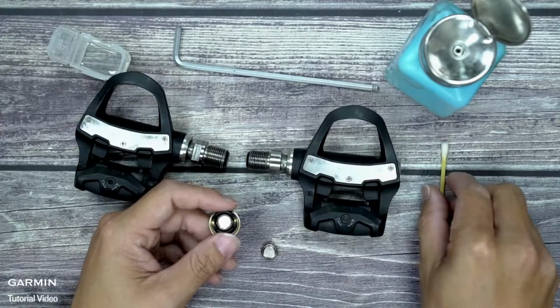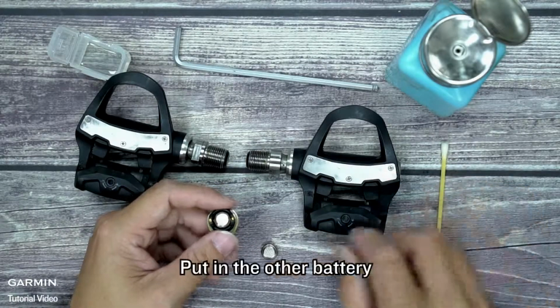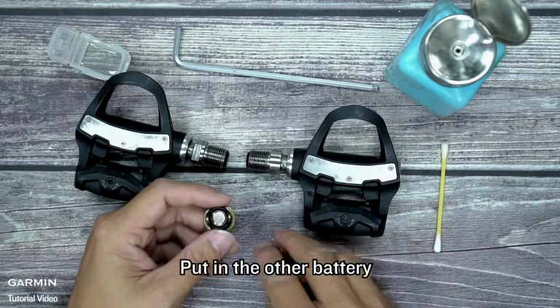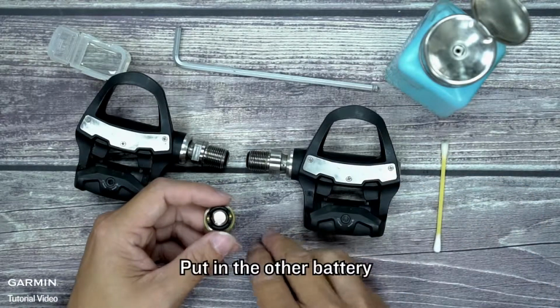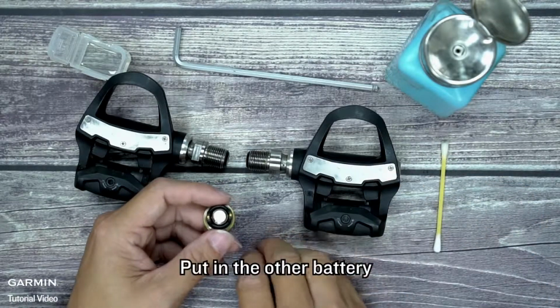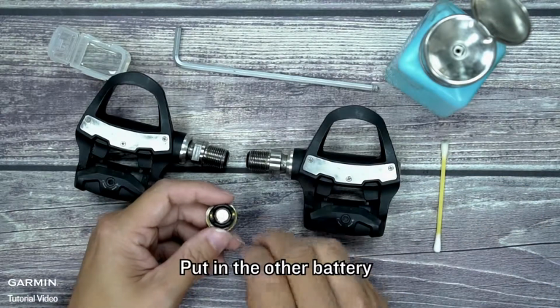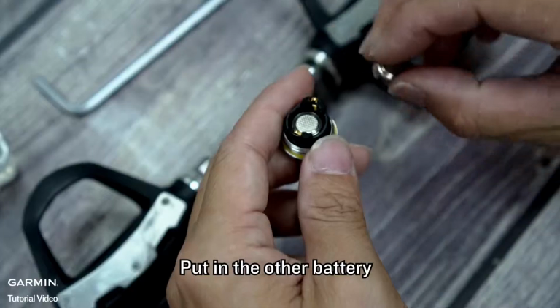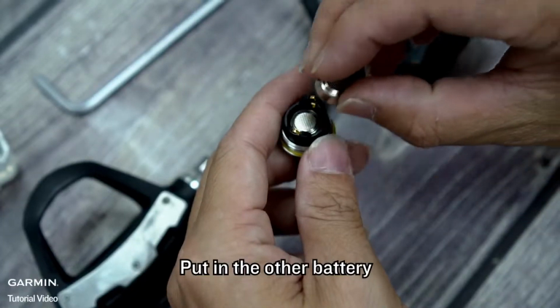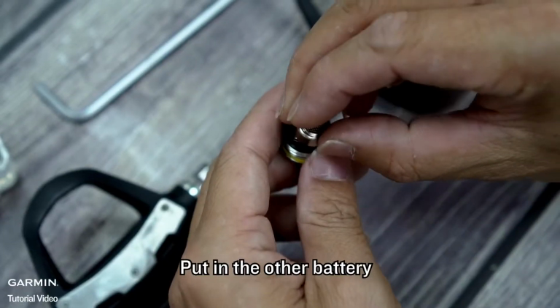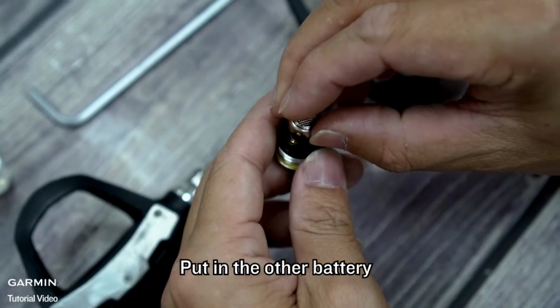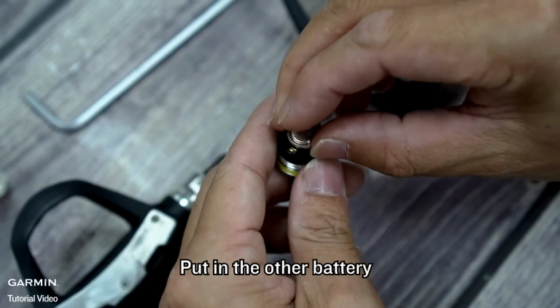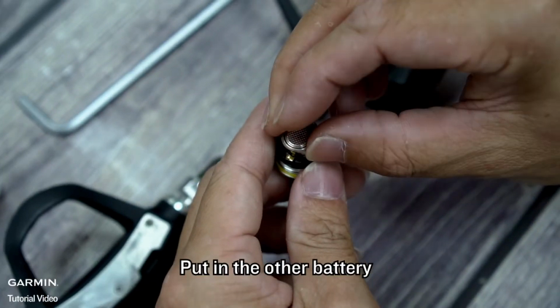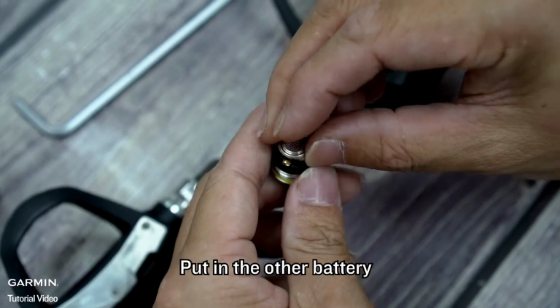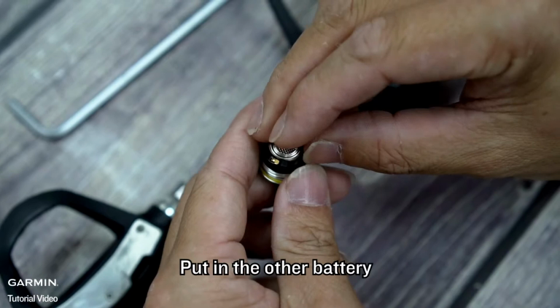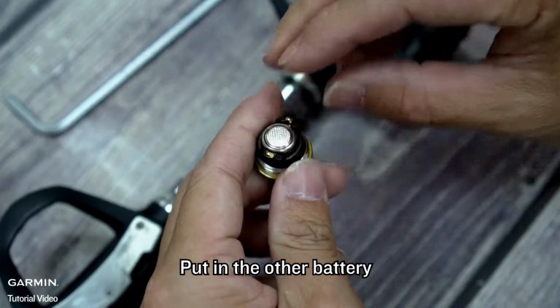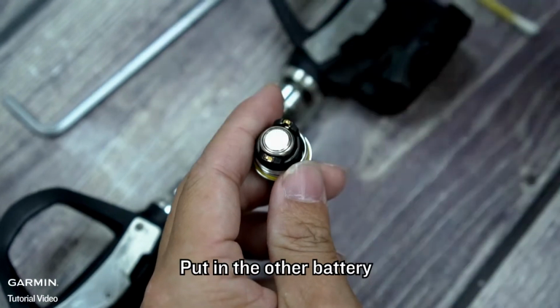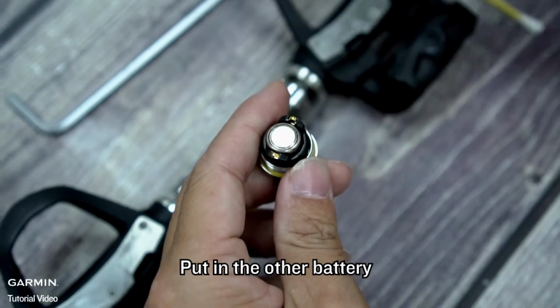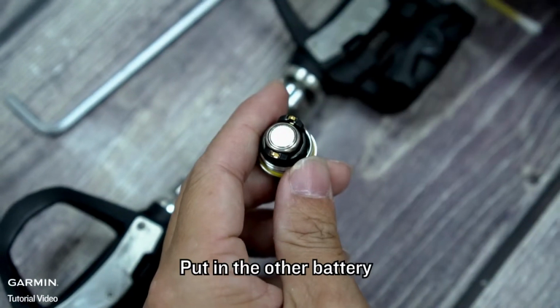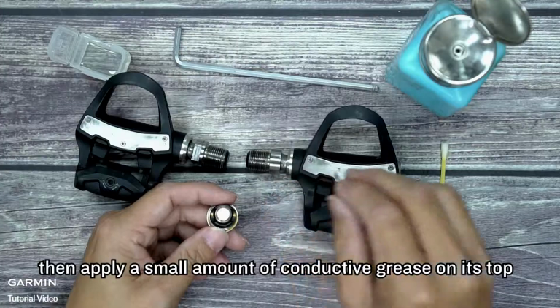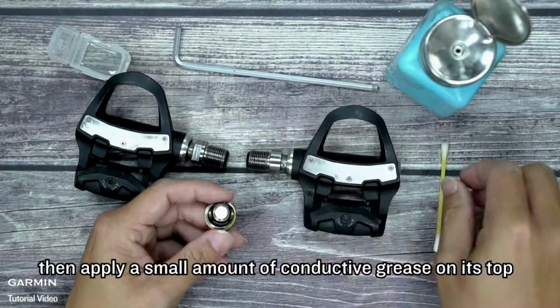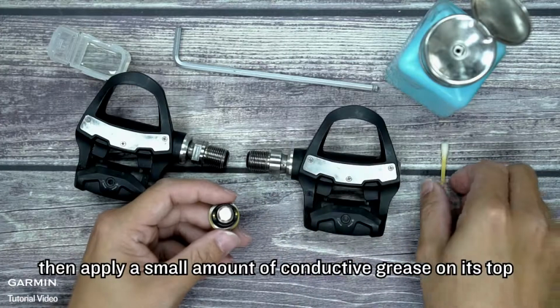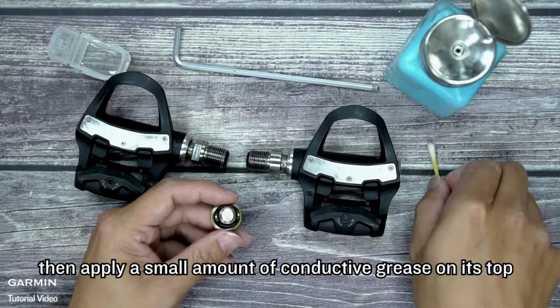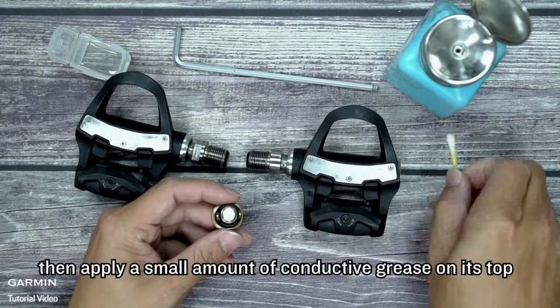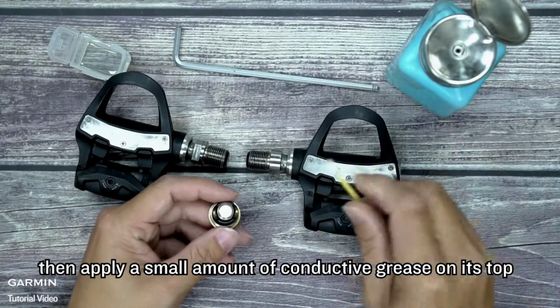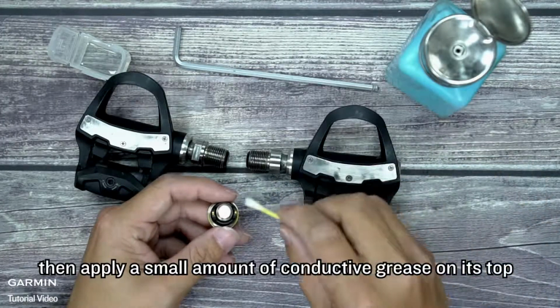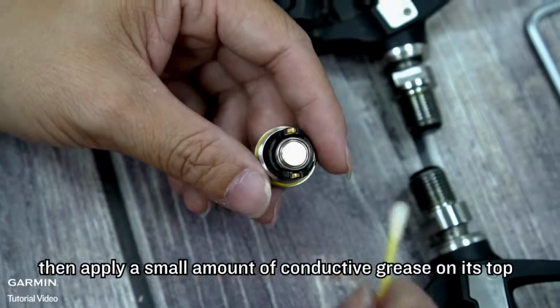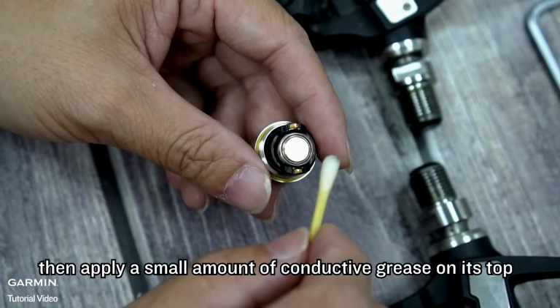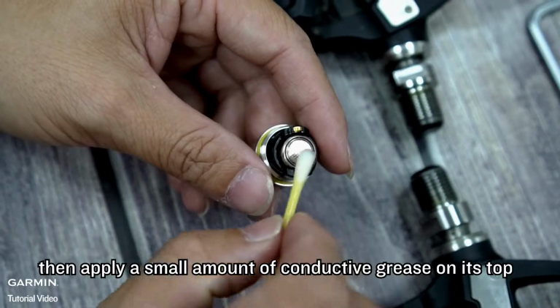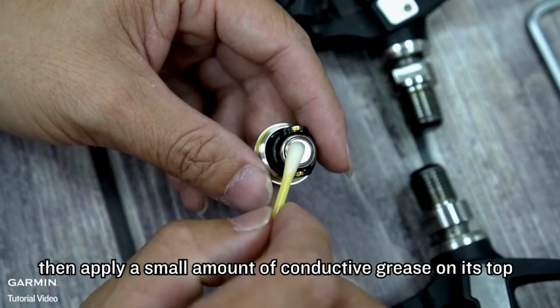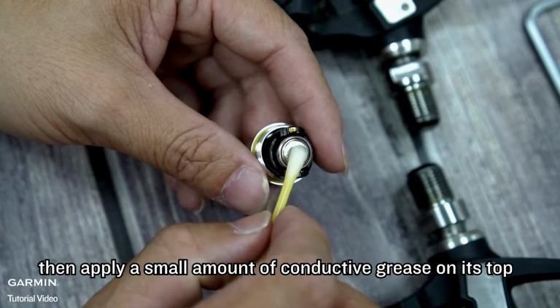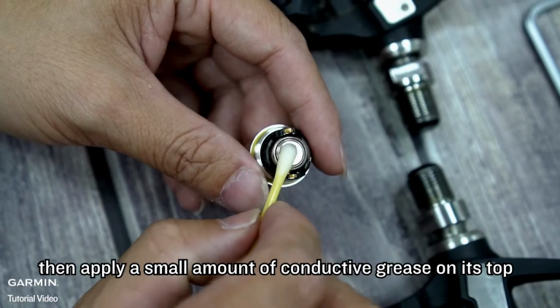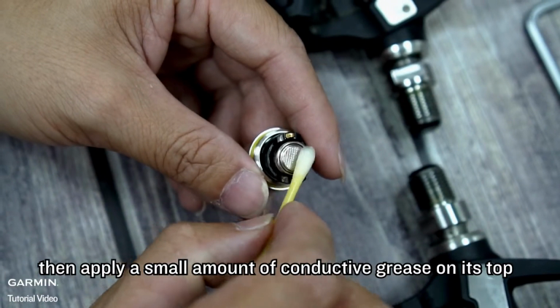Put in the other battery, then apply a small amount of conductive grease on its top.